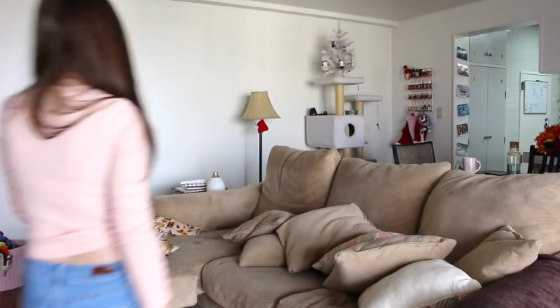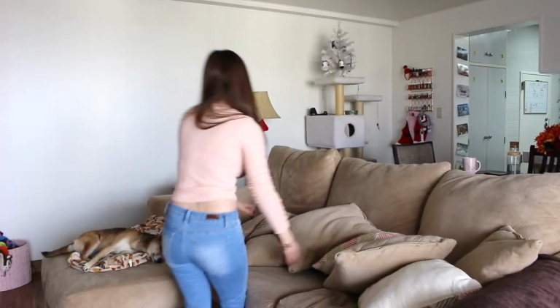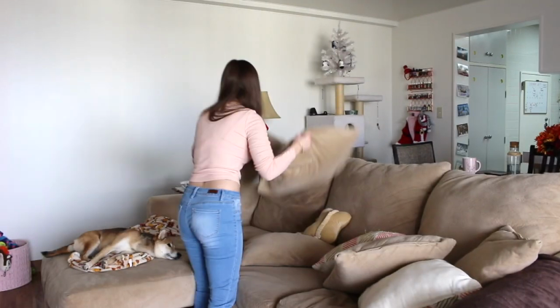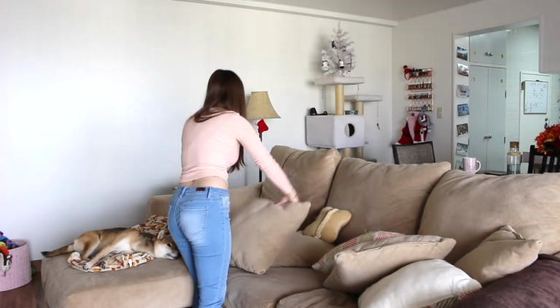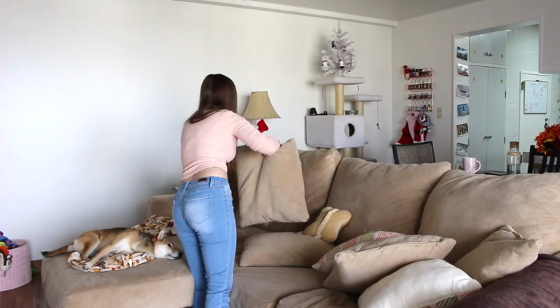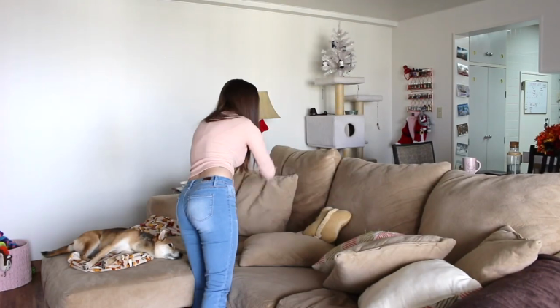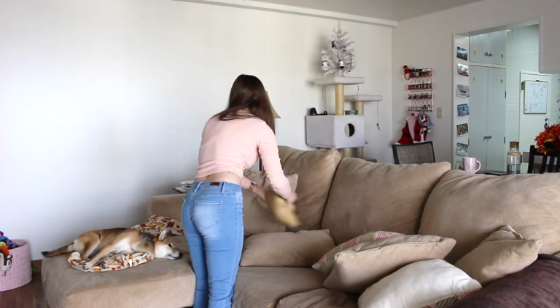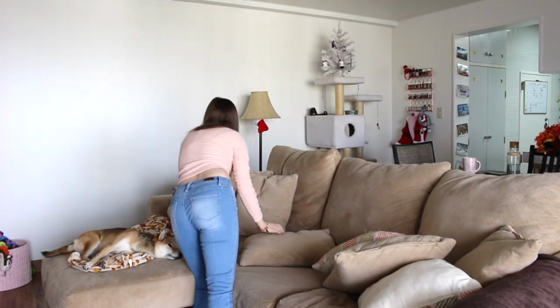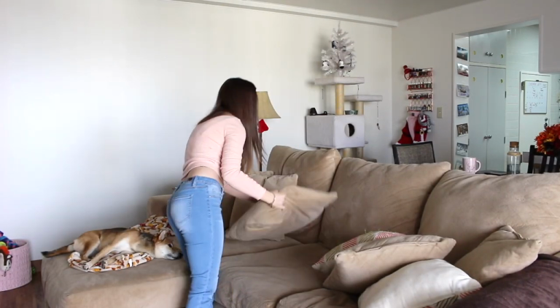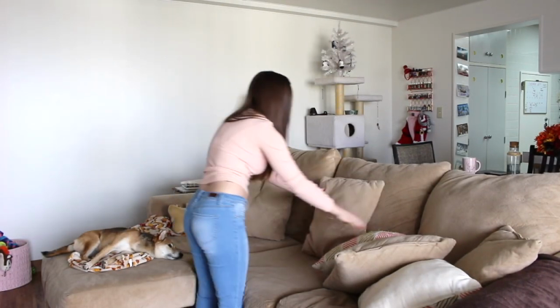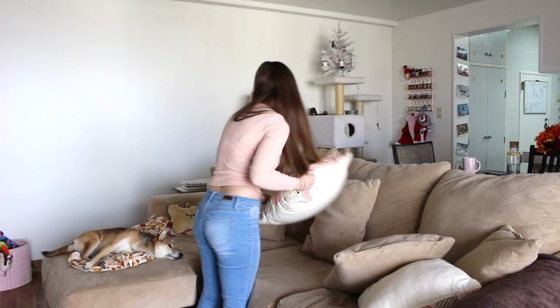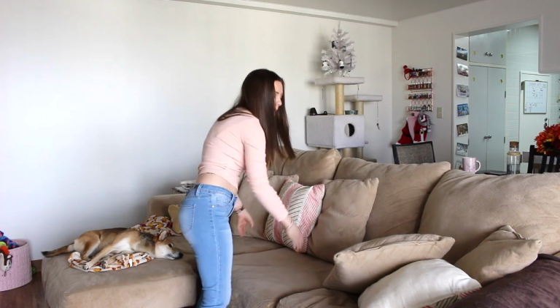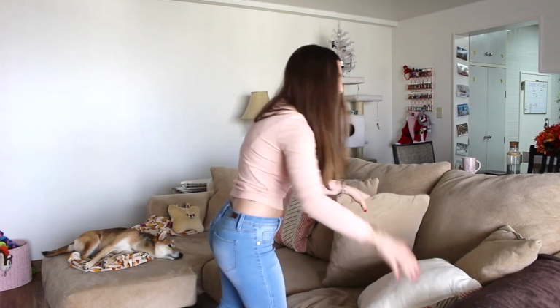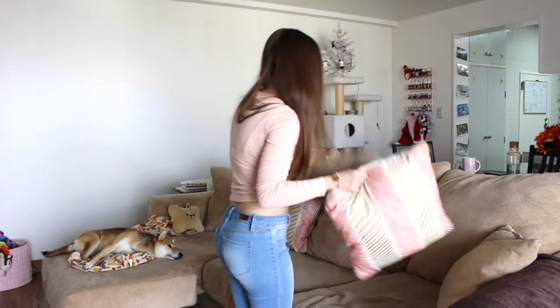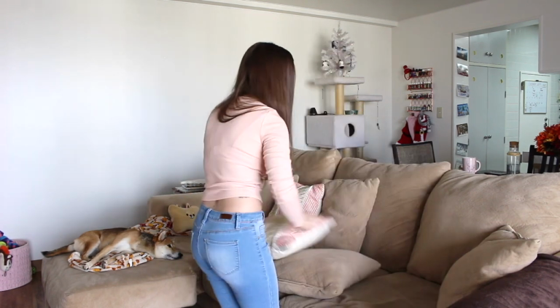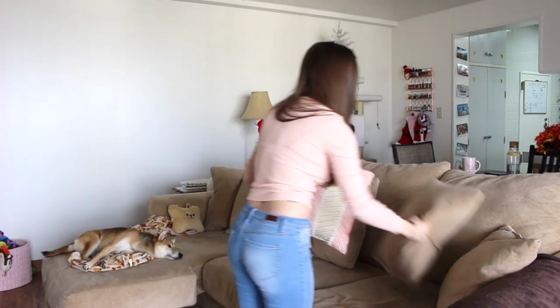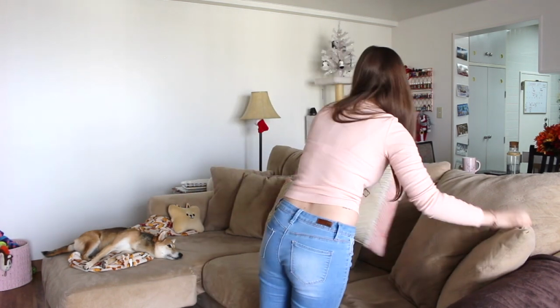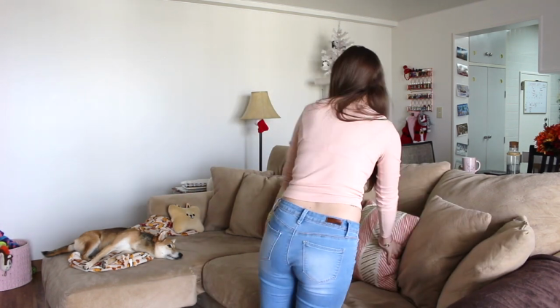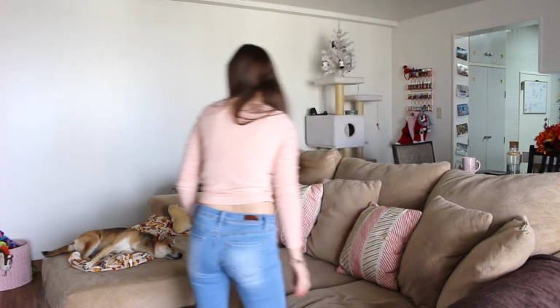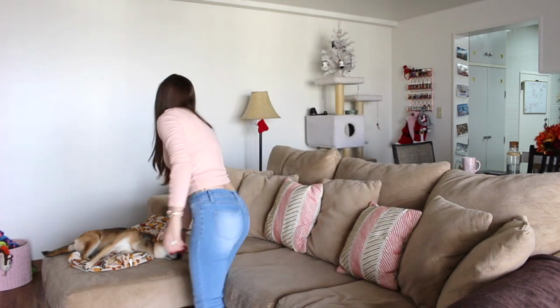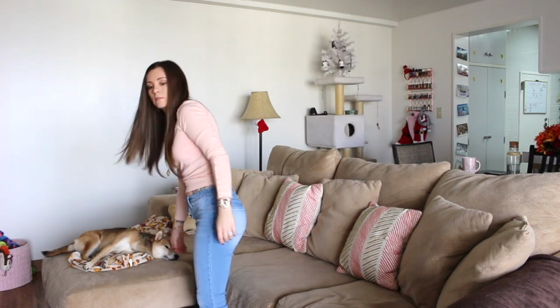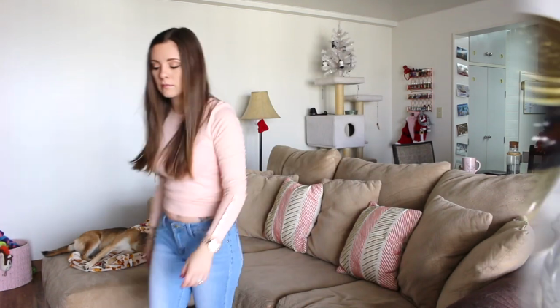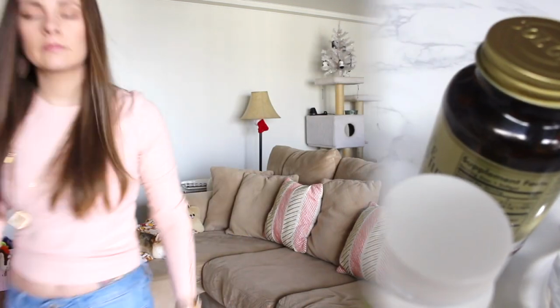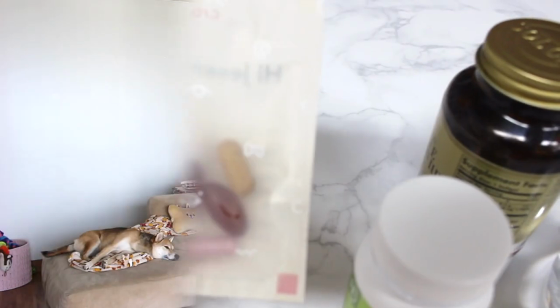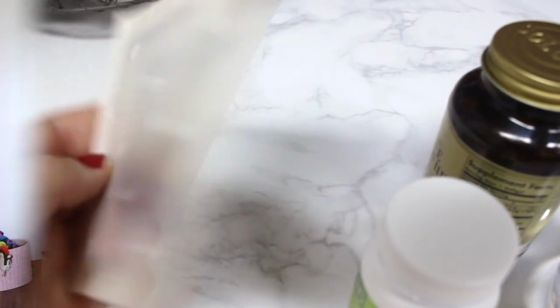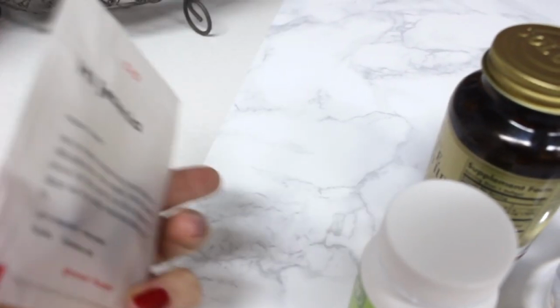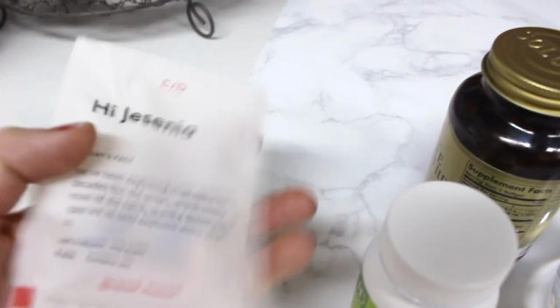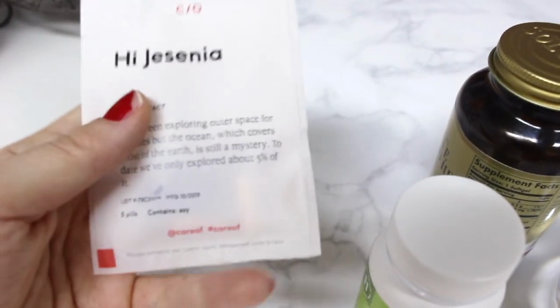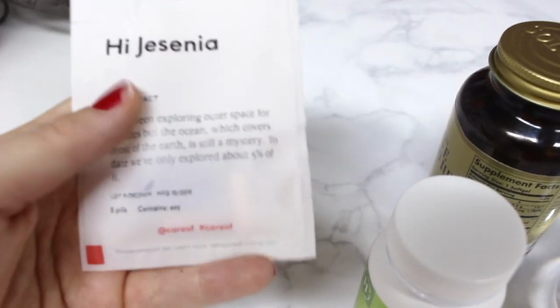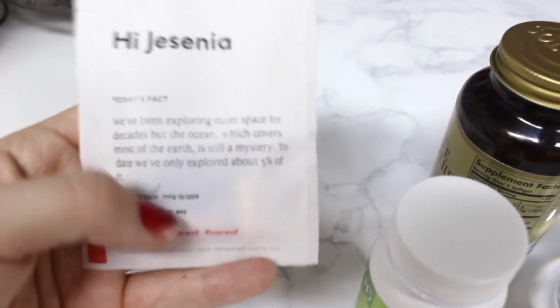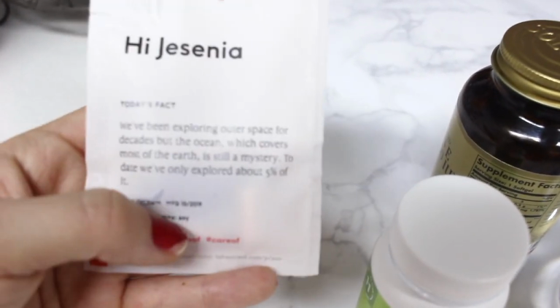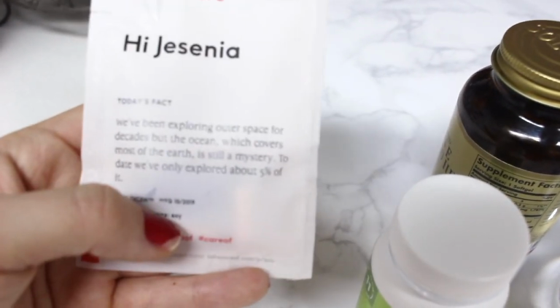Every morning I fix up the couch and I fold the blanket. She was on the blanket so I'm not going to do that right now, but I do this every single morning.